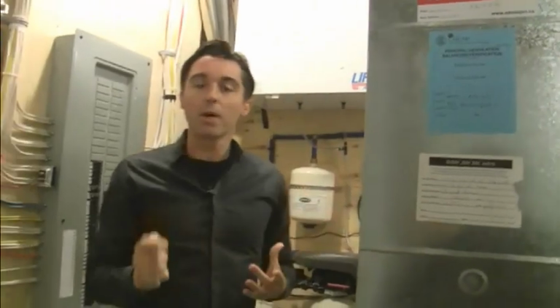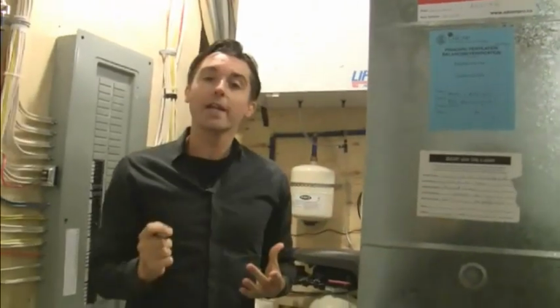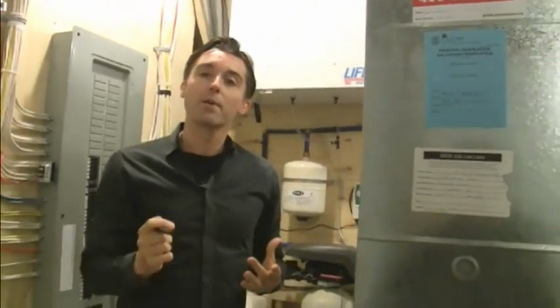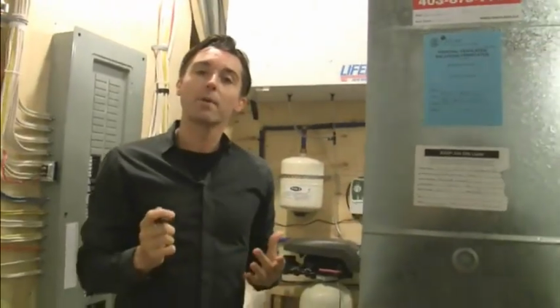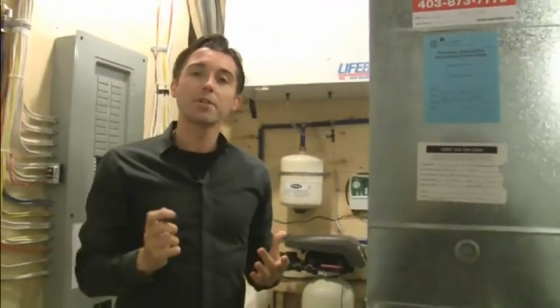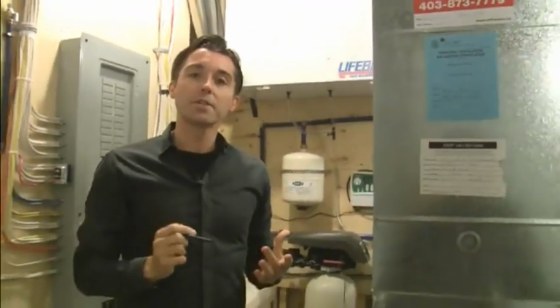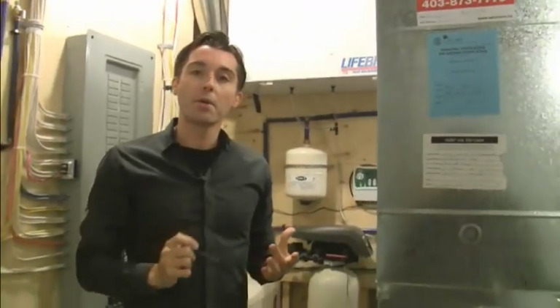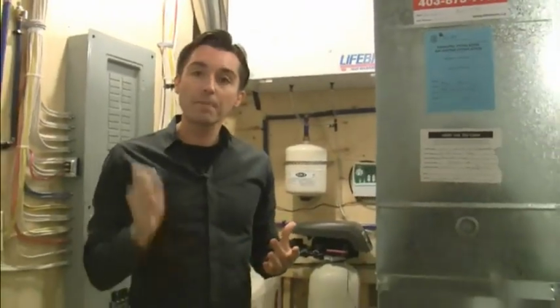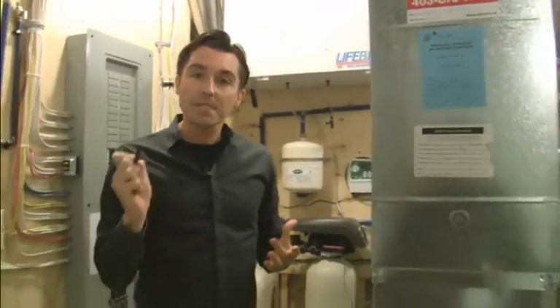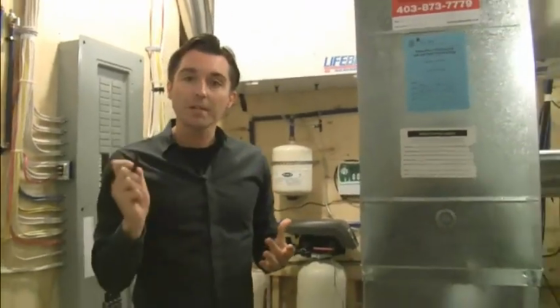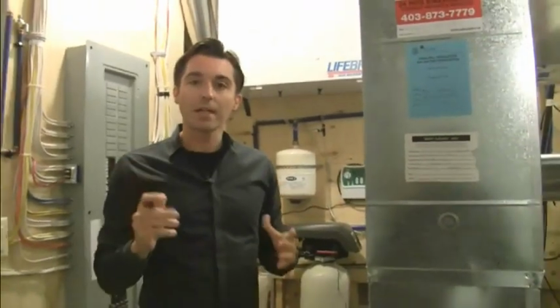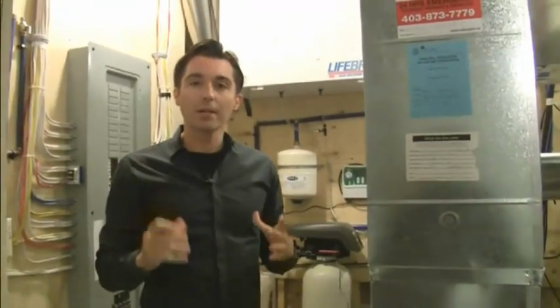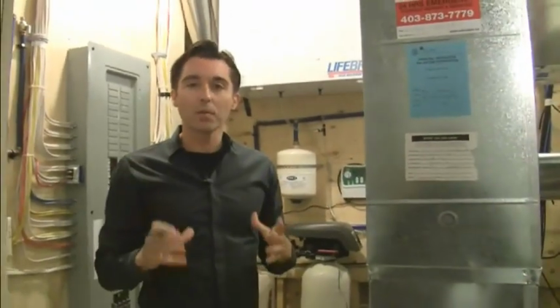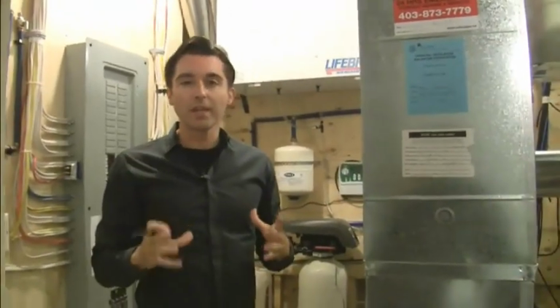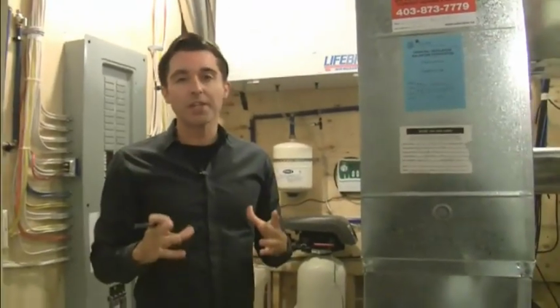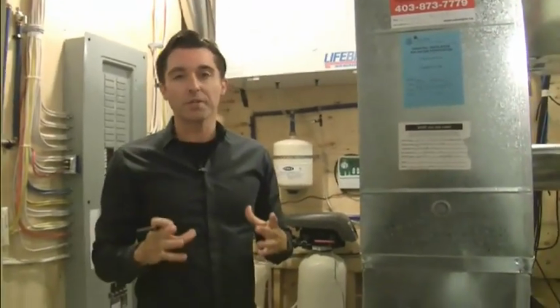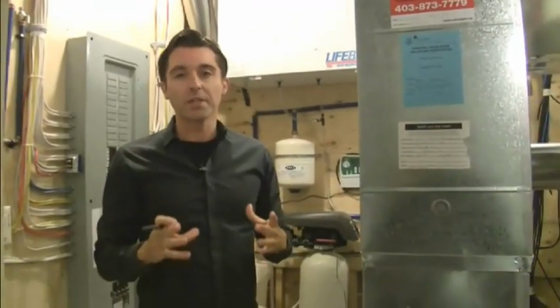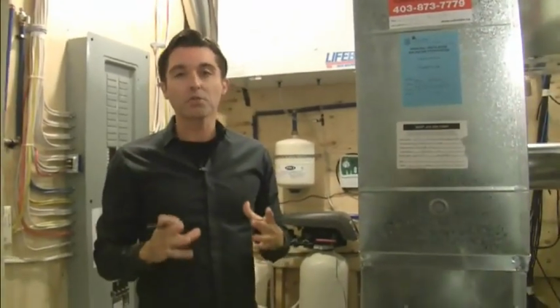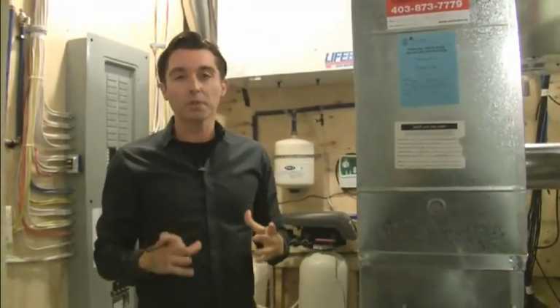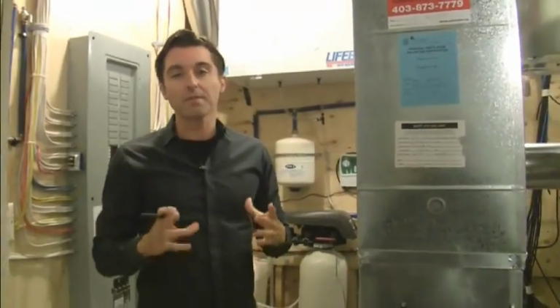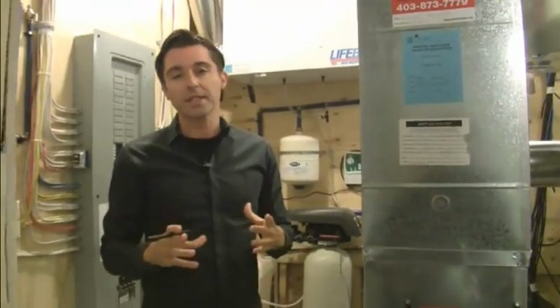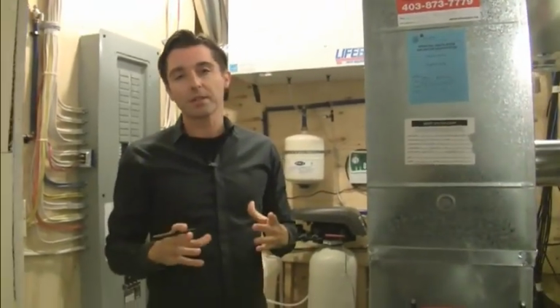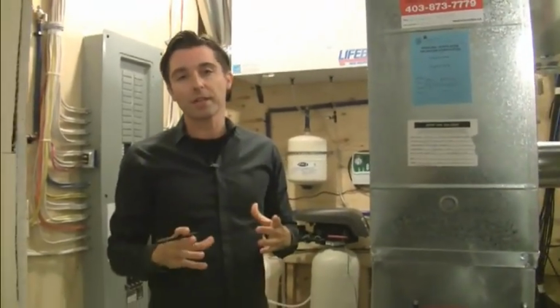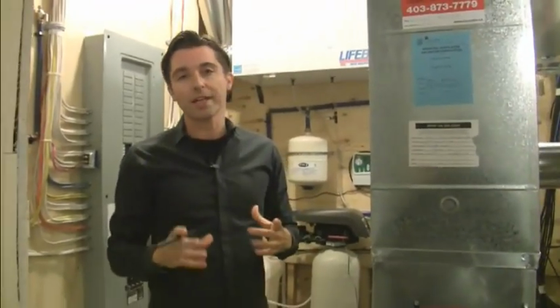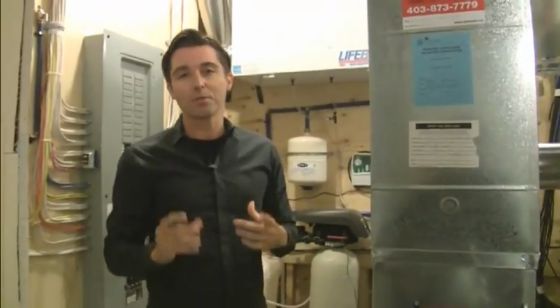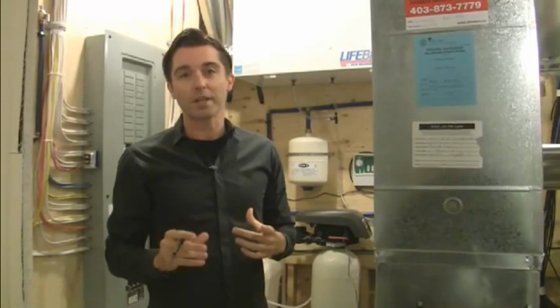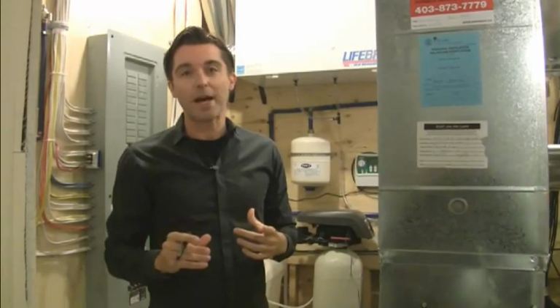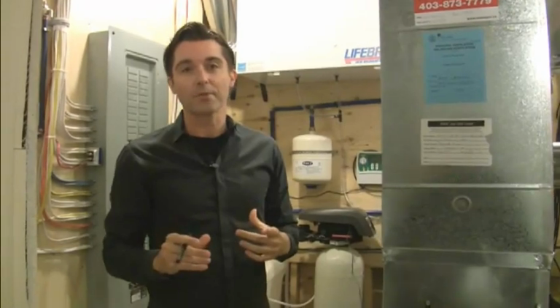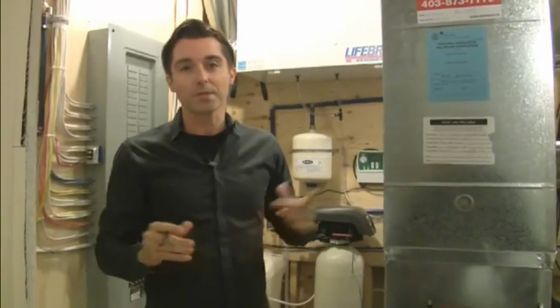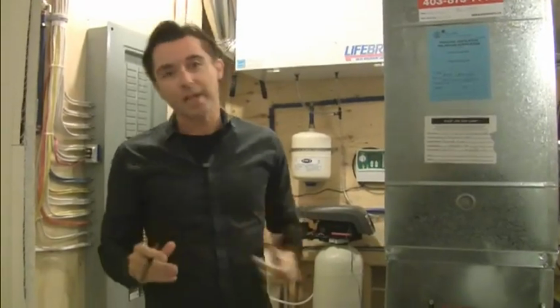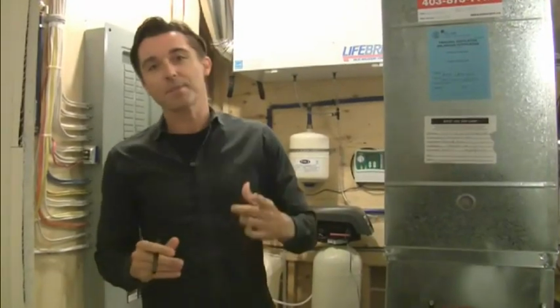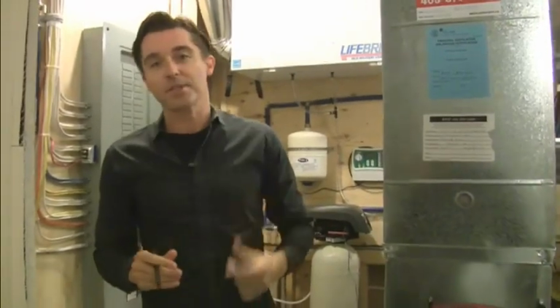Right now what I want to do is go upstairs and look at what the HRV controls and venting look like in one of the bathrooms. So we'll head upstairs.